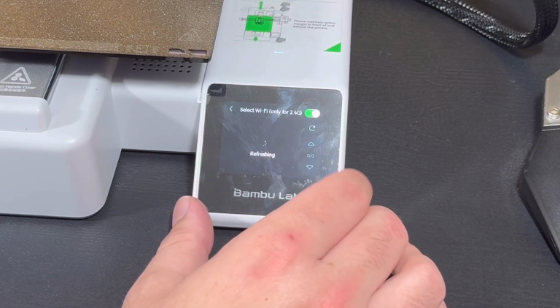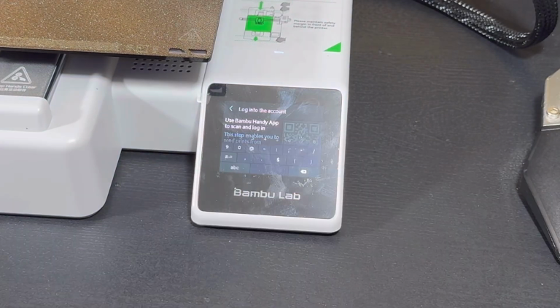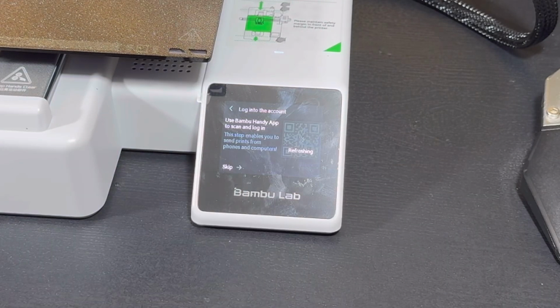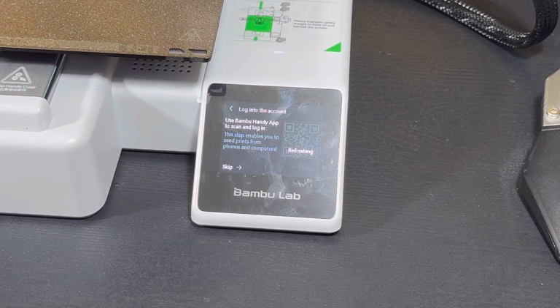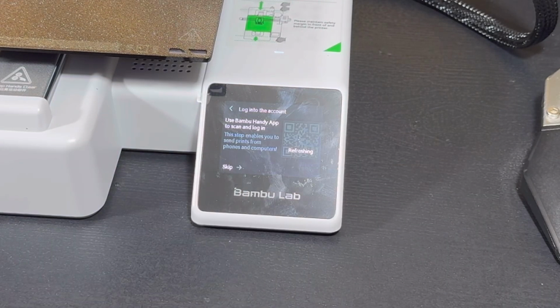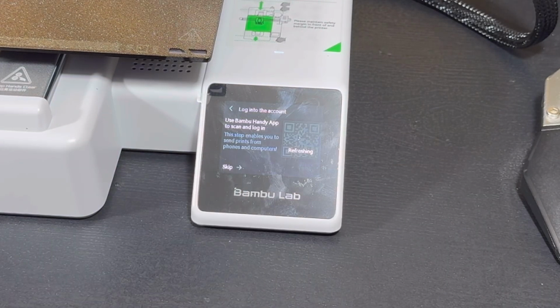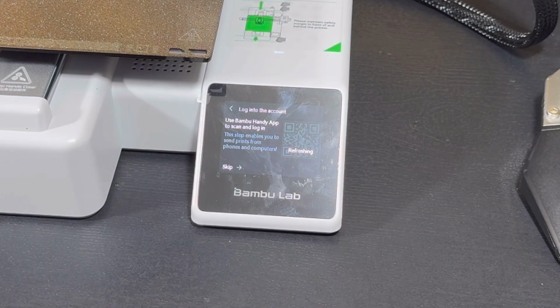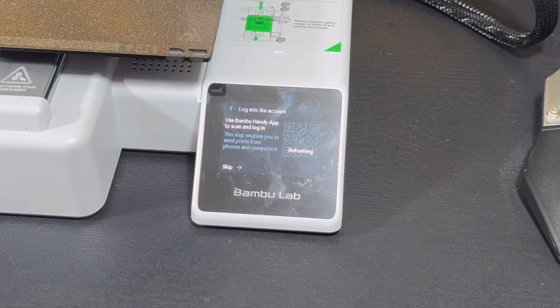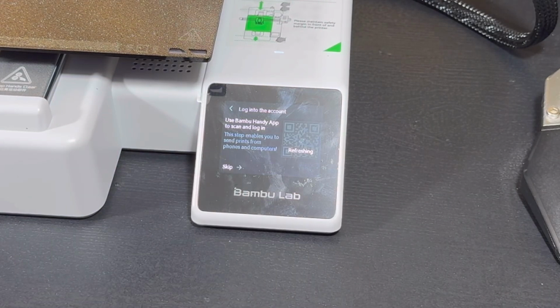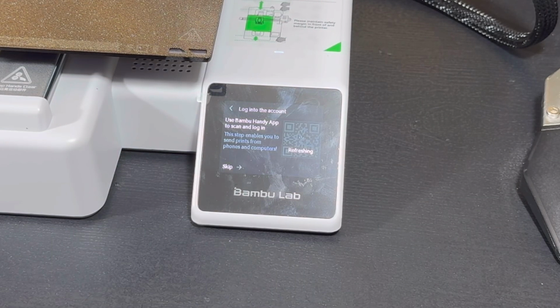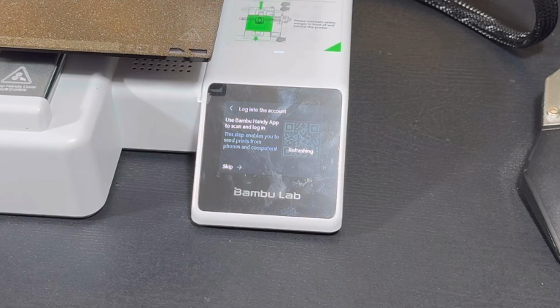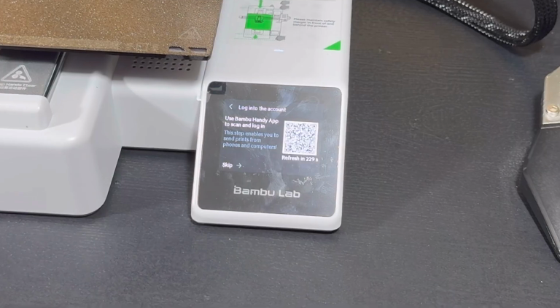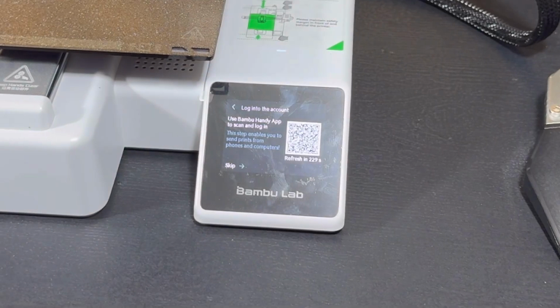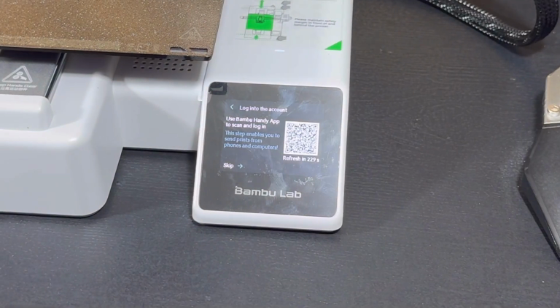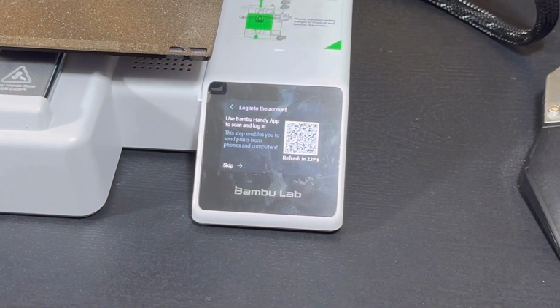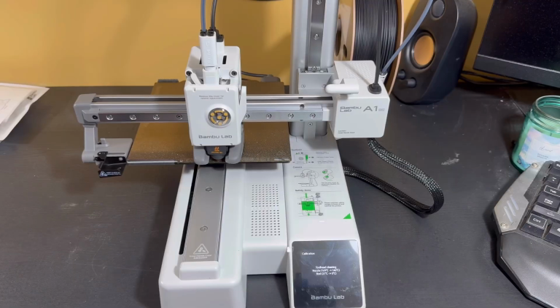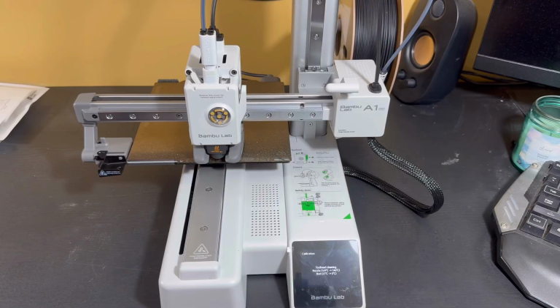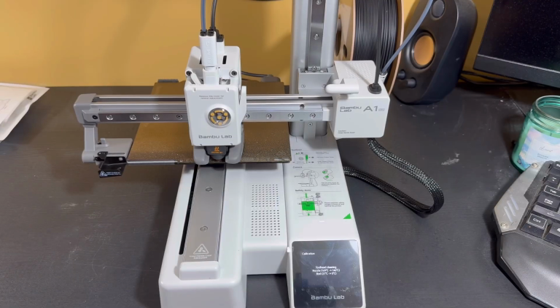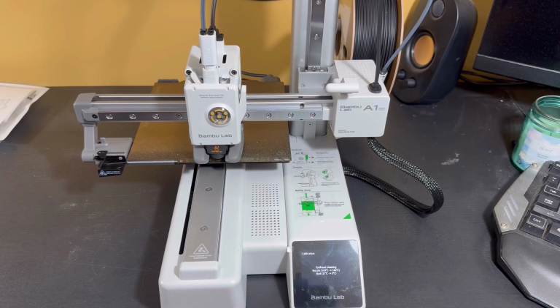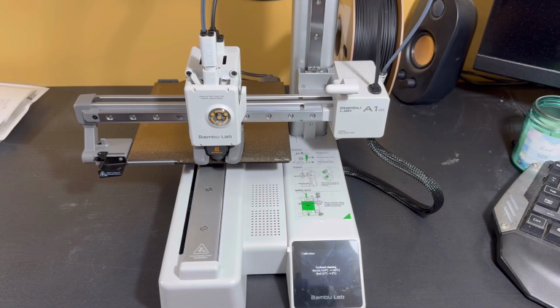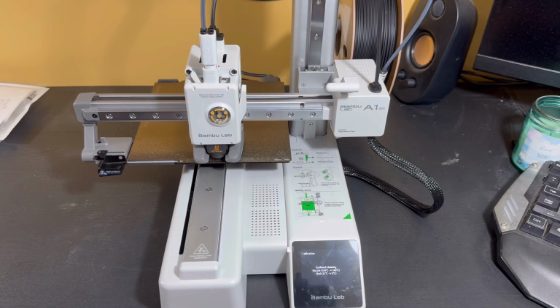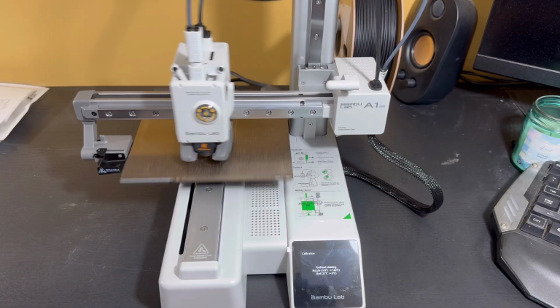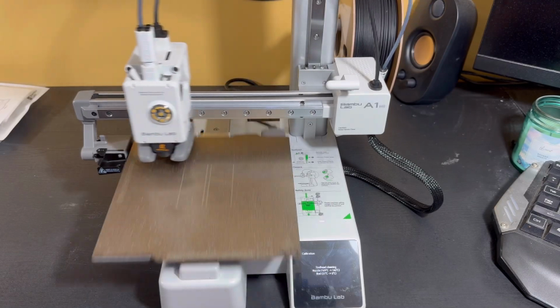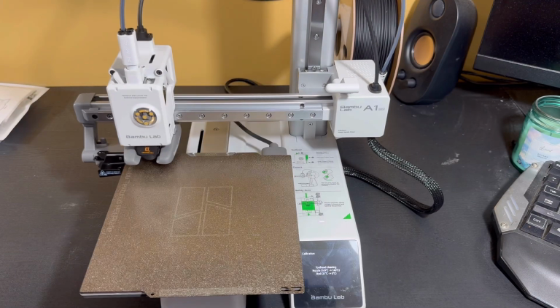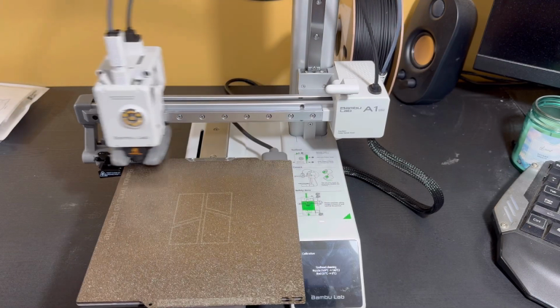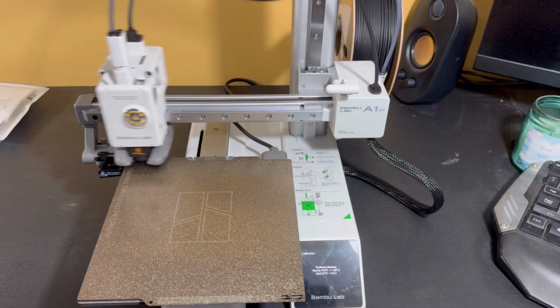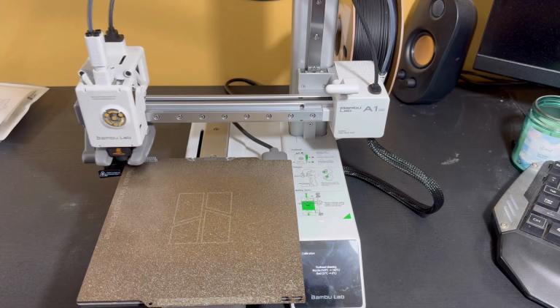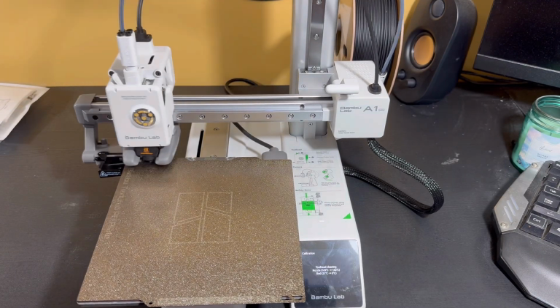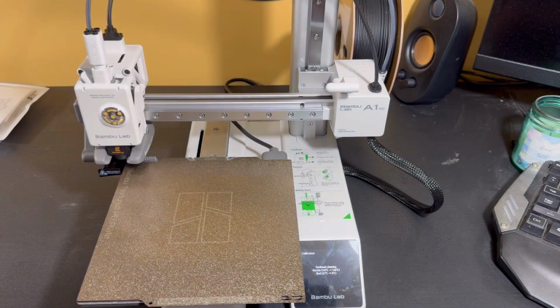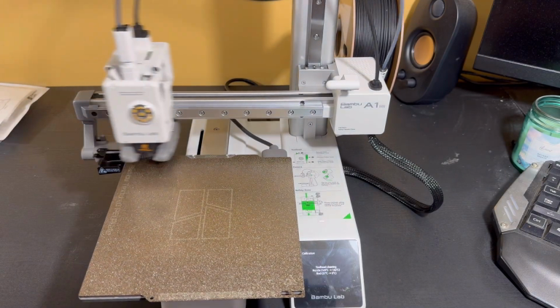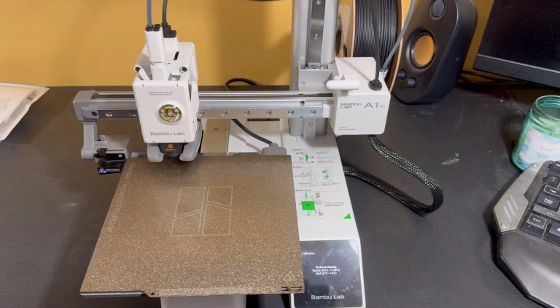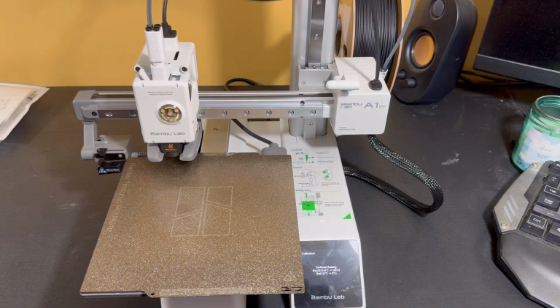The setup was very easy, as well as getting logged into the Bamboo website. Just connect it to your Wi-Fi and log in, and then you can choose from the Bamboo Handy app and website from thousands of different prints.